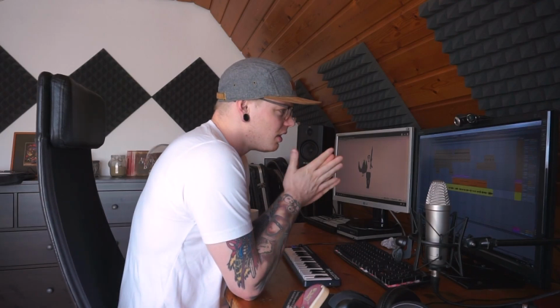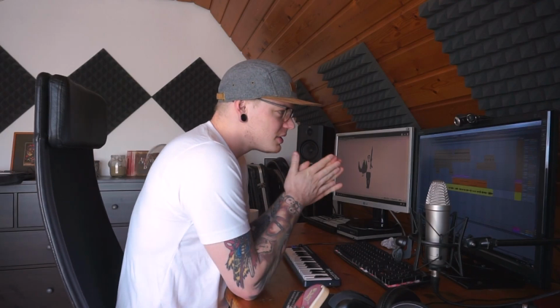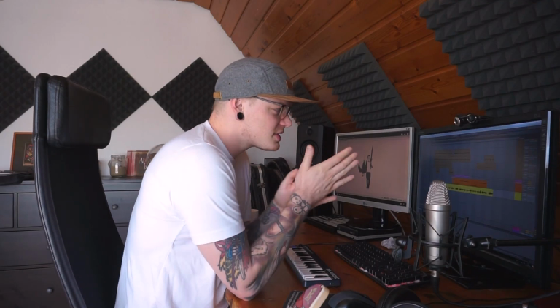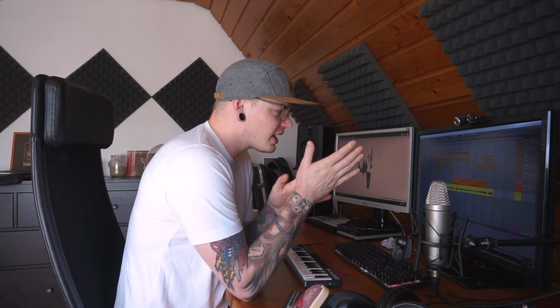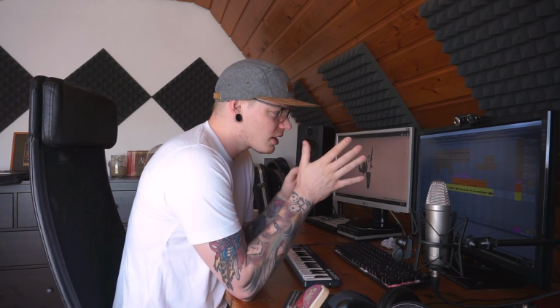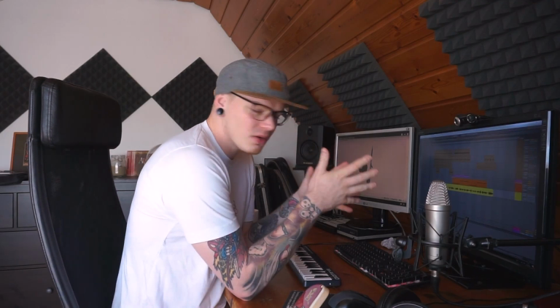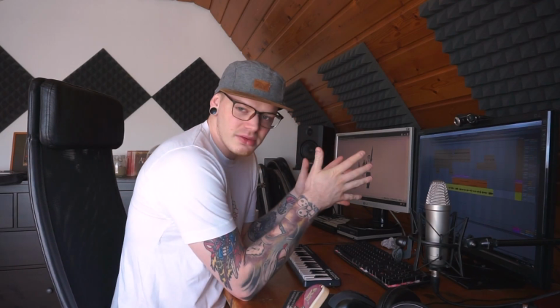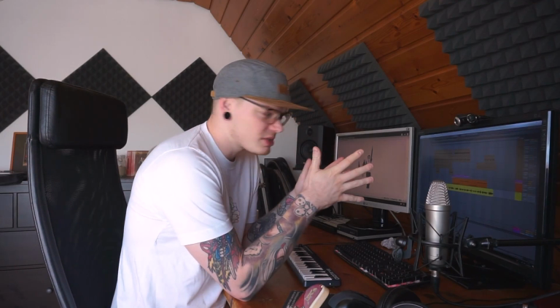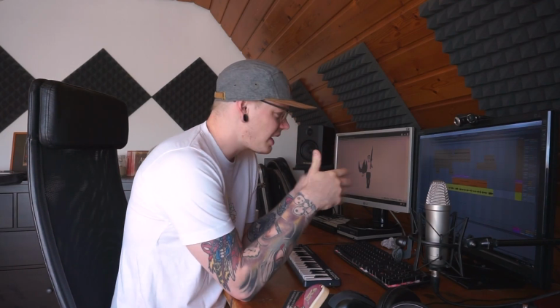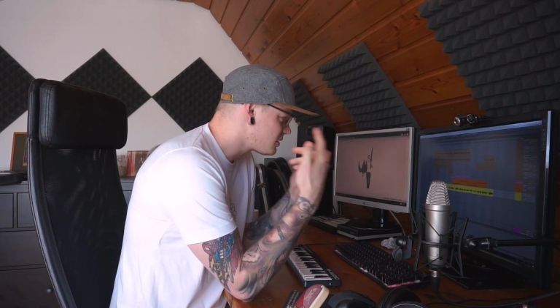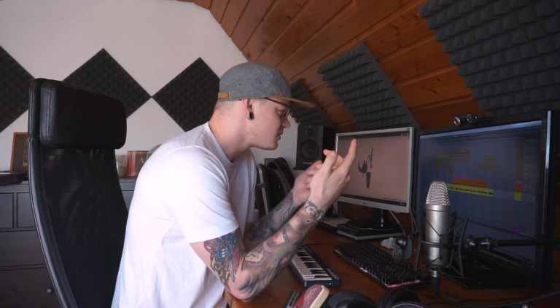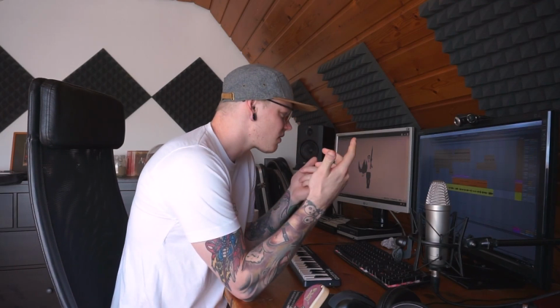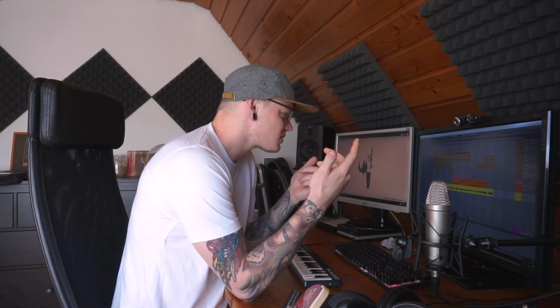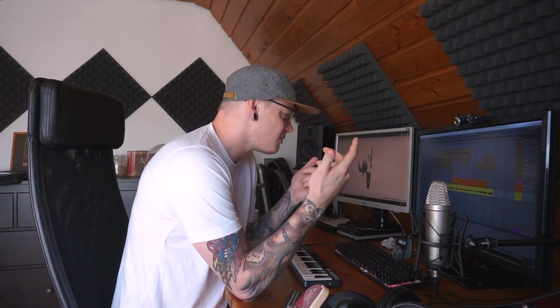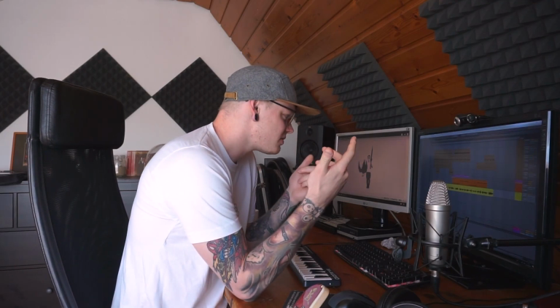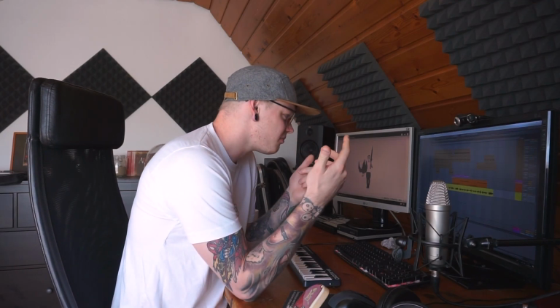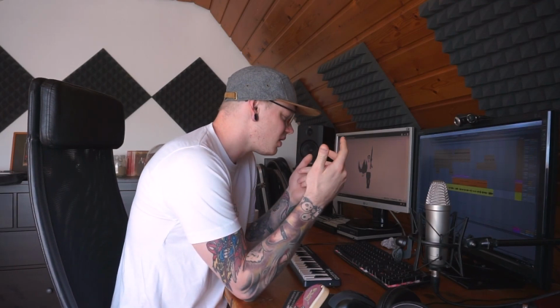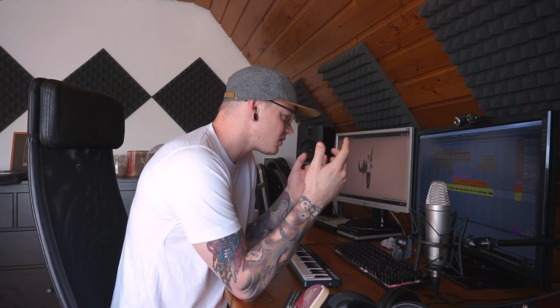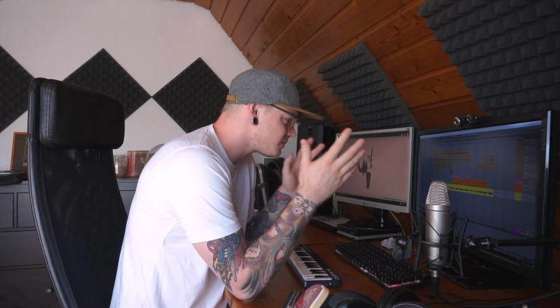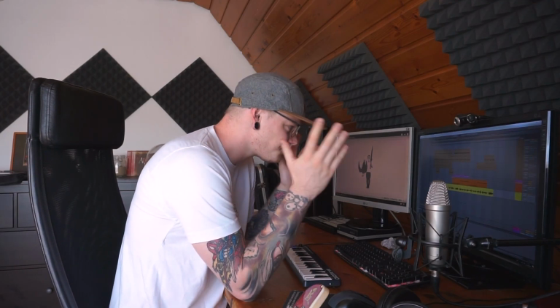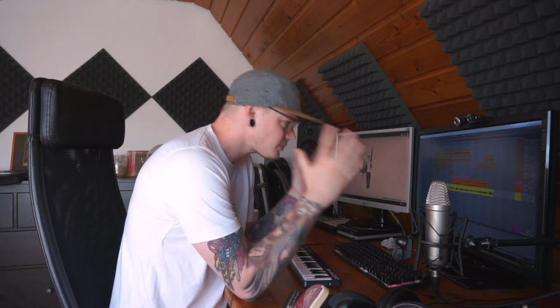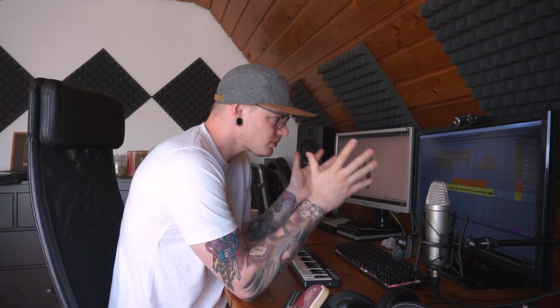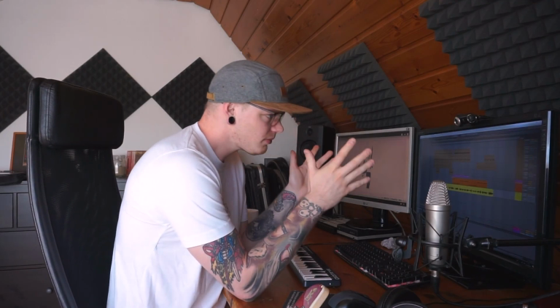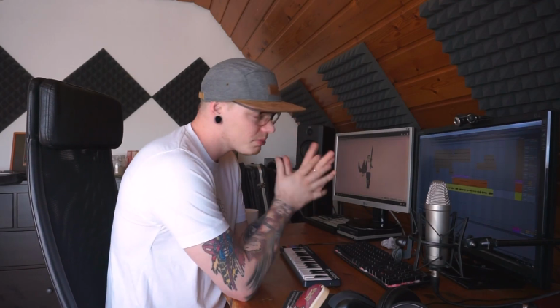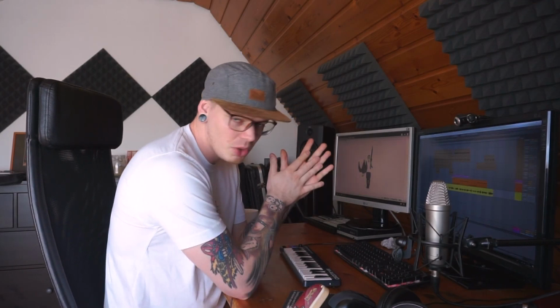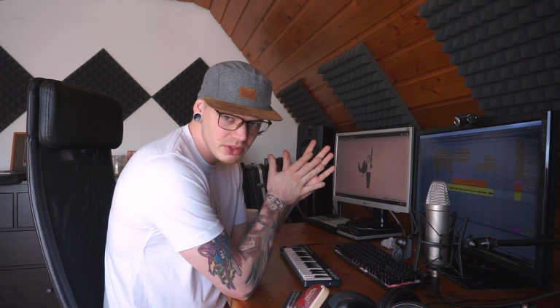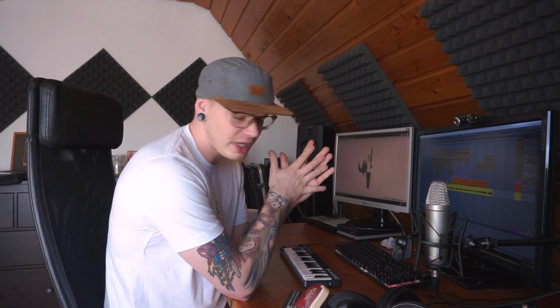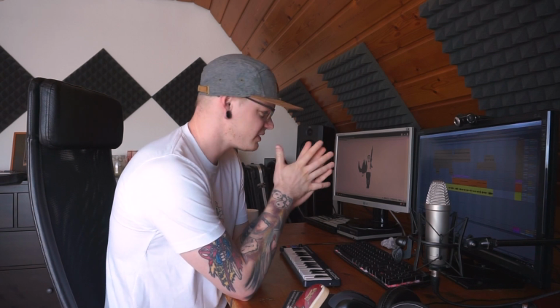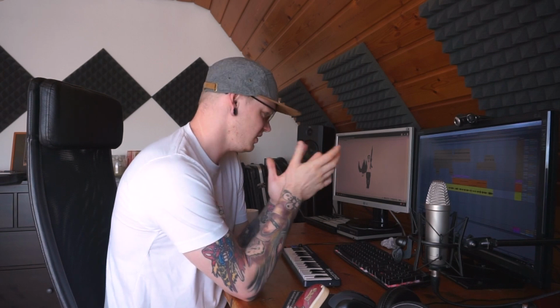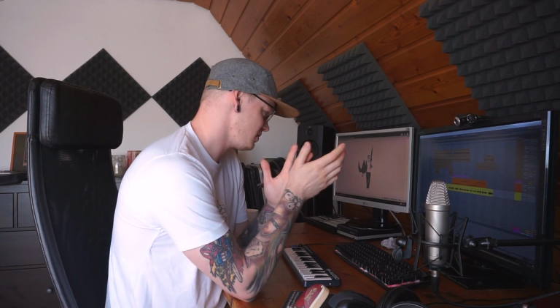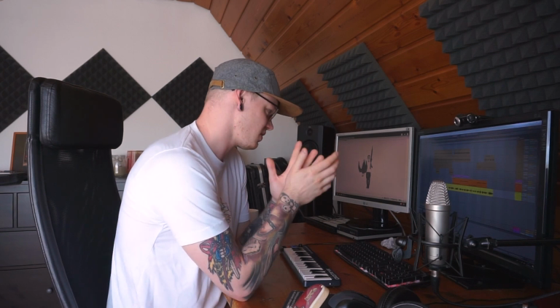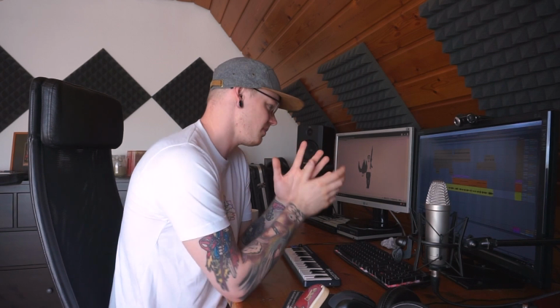This has taken longer than expected because there are so many different parts, so hopefully I'll get this finished in time.